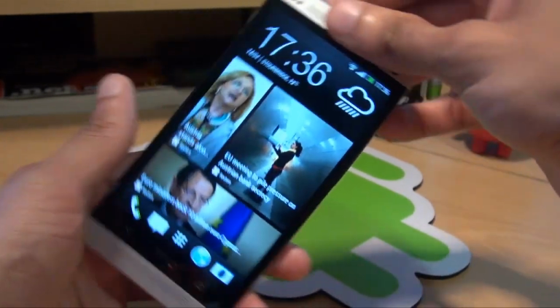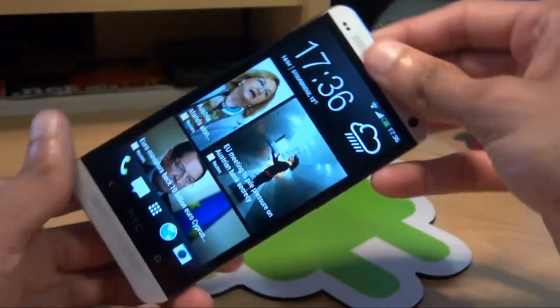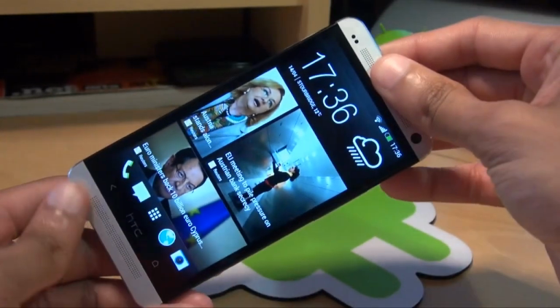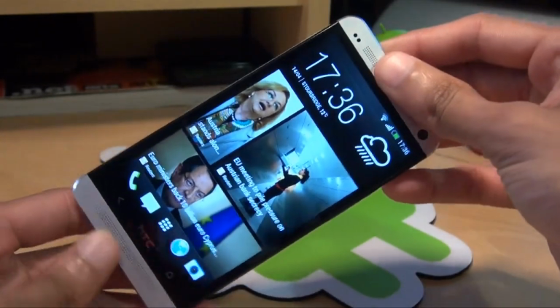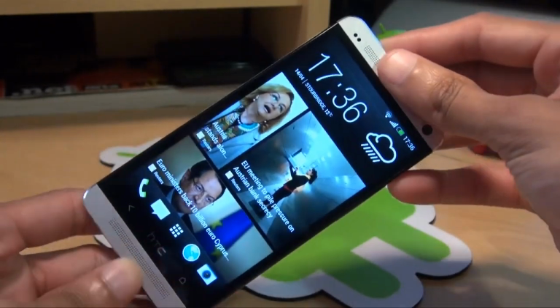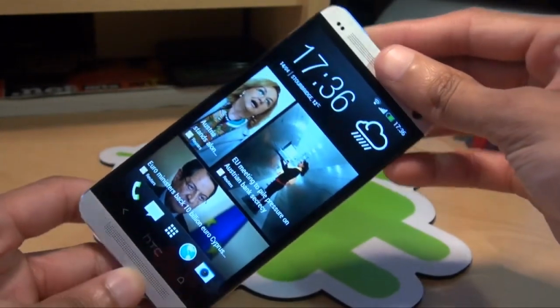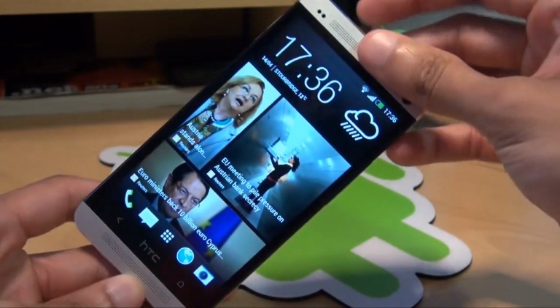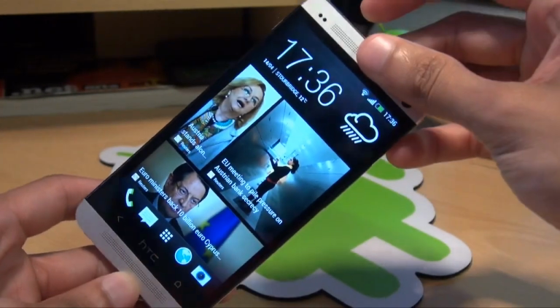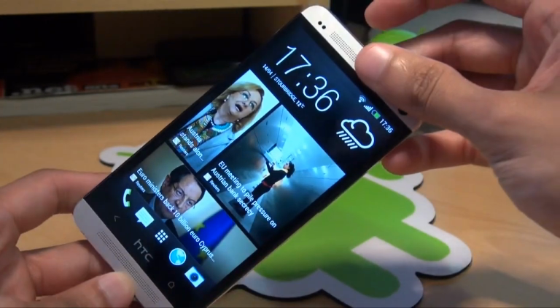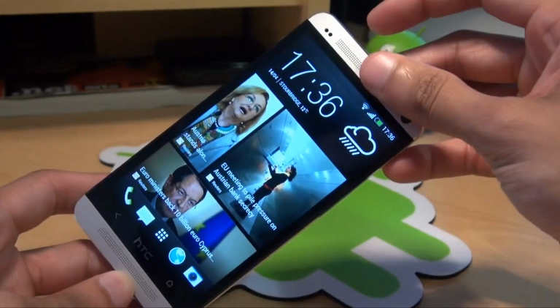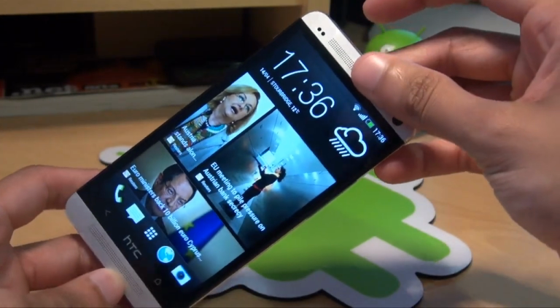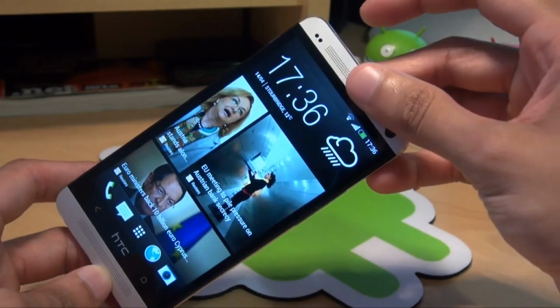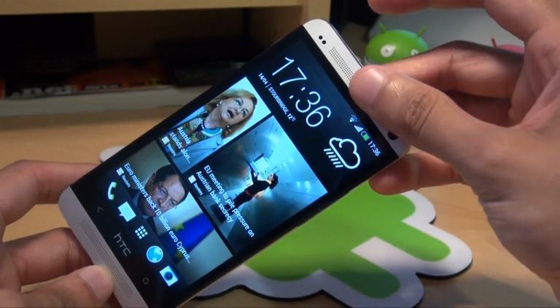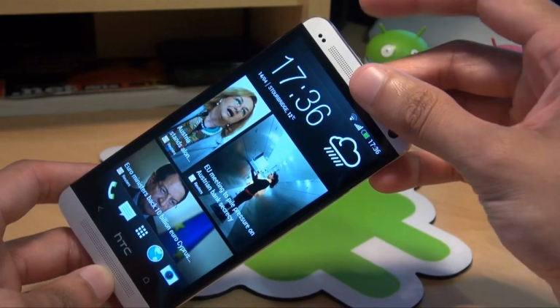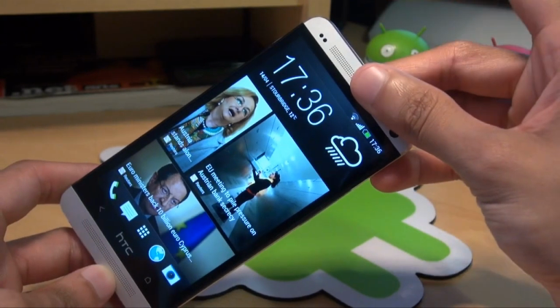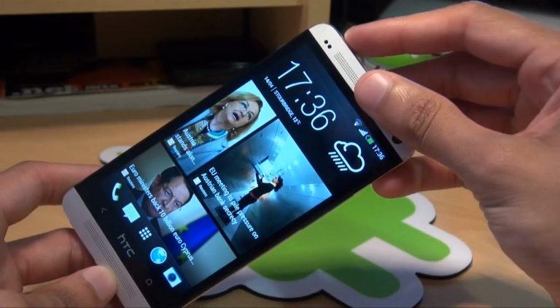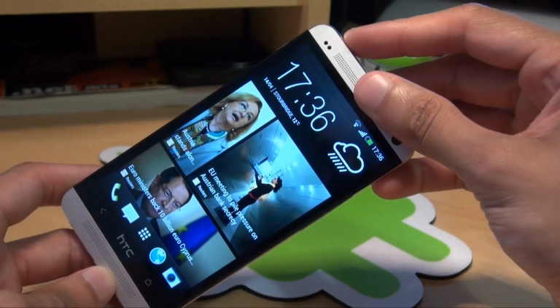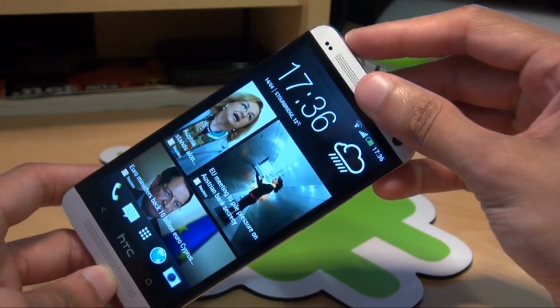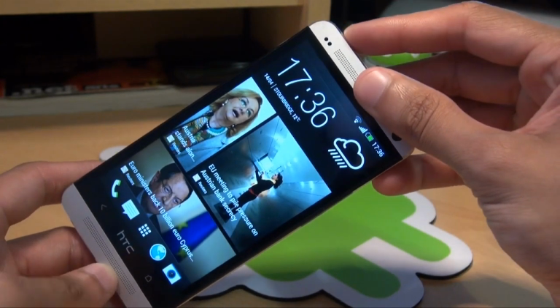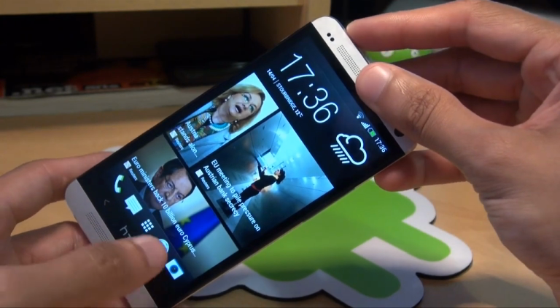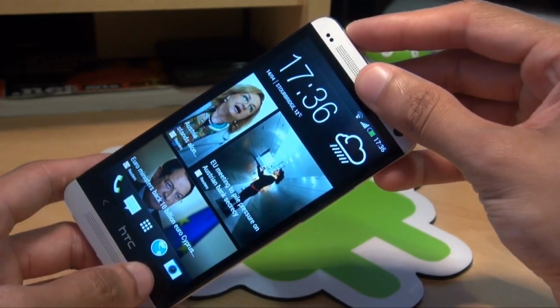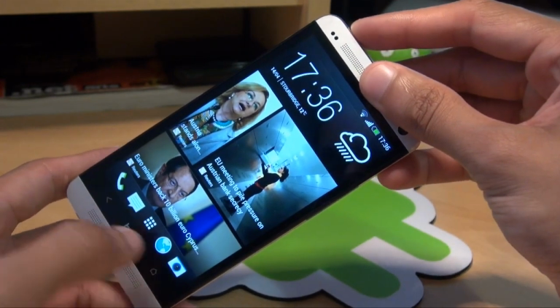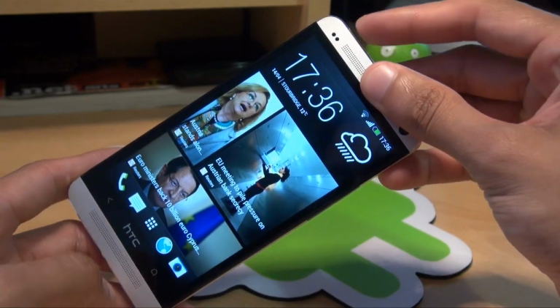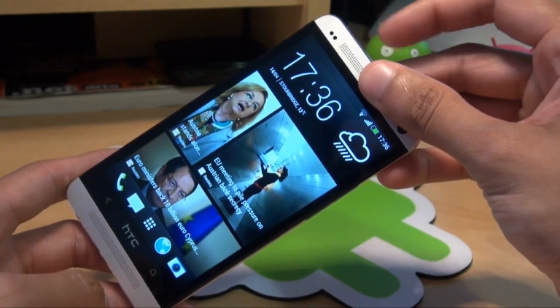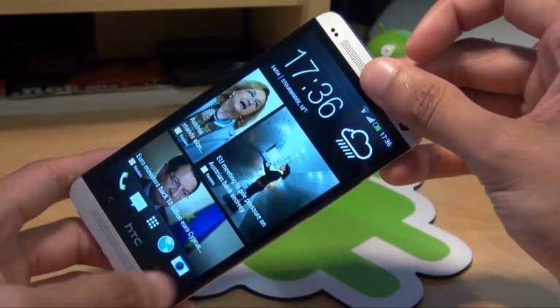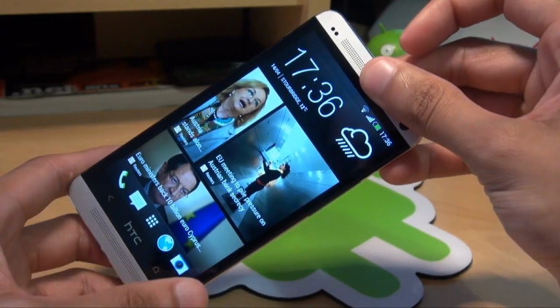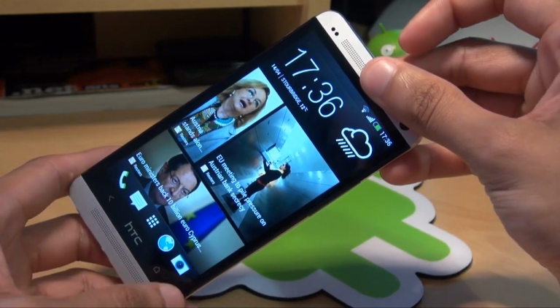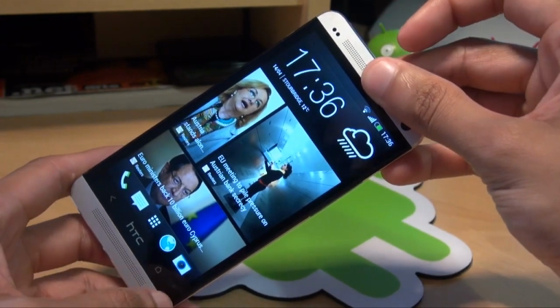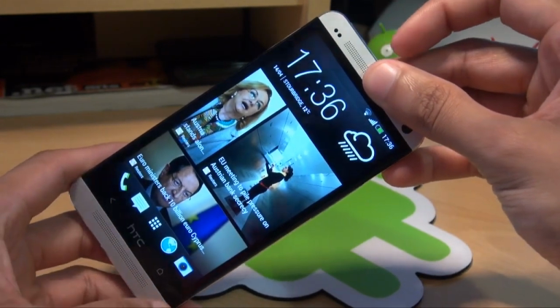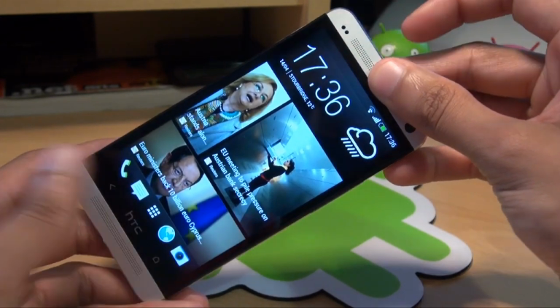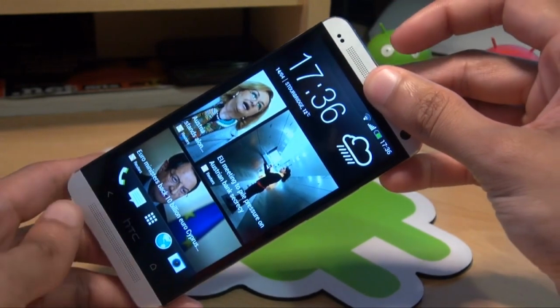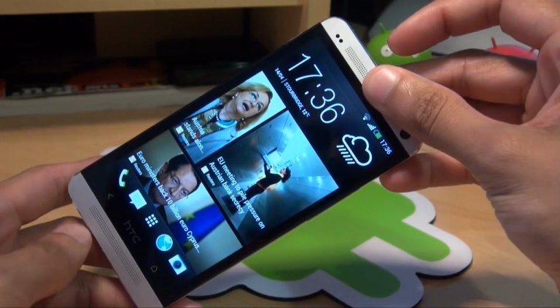There's a couple of methods on how to do it. The first method is hold down the power button first and then the home button and it'll take a screenshot of whatever's on the screen.